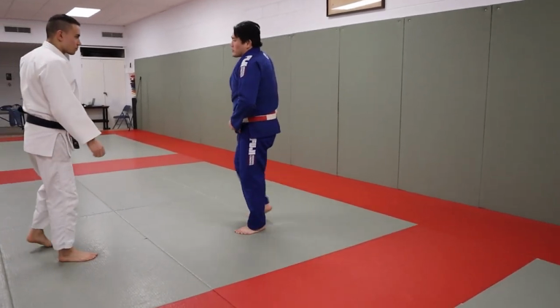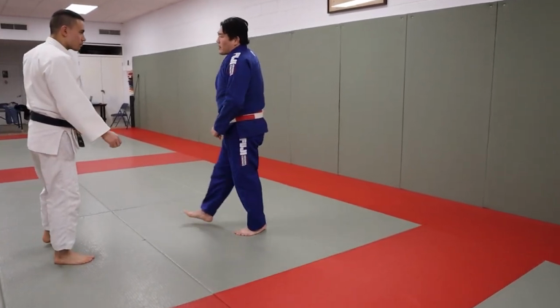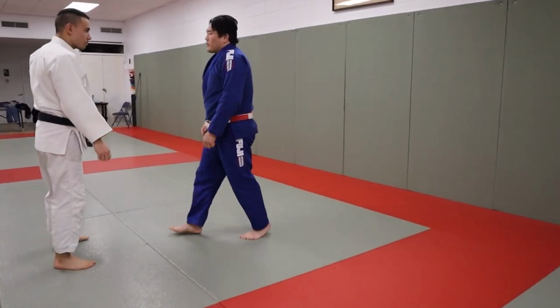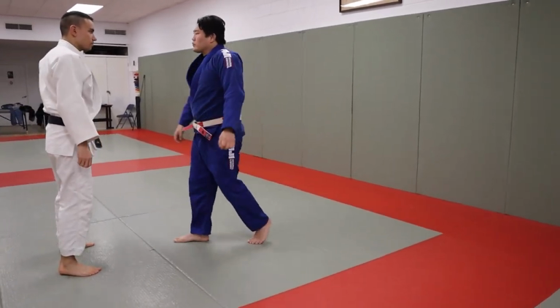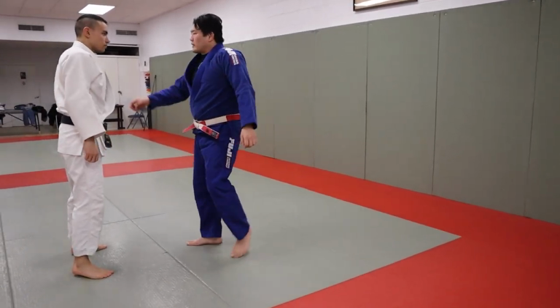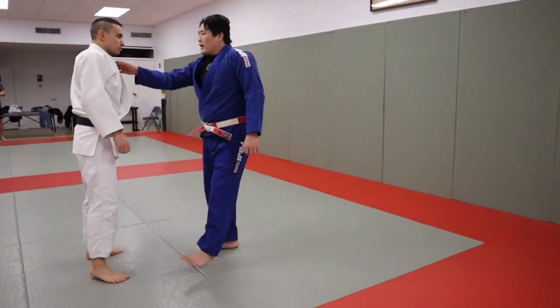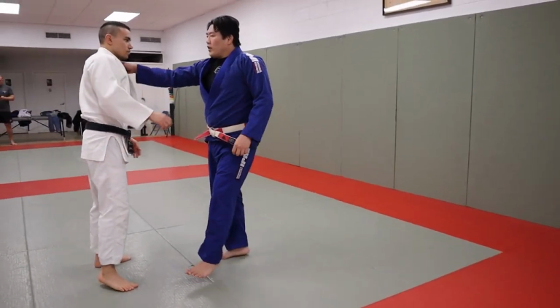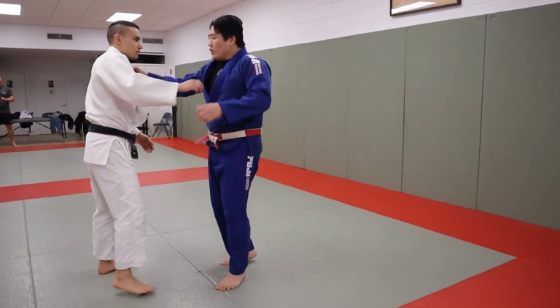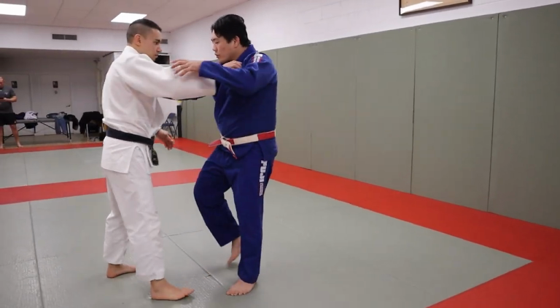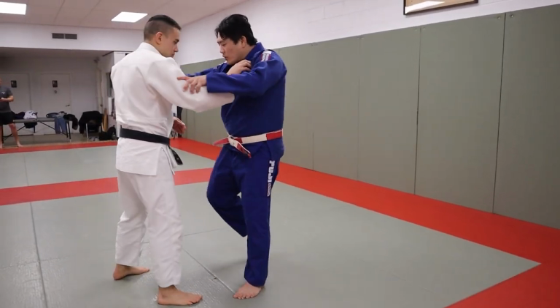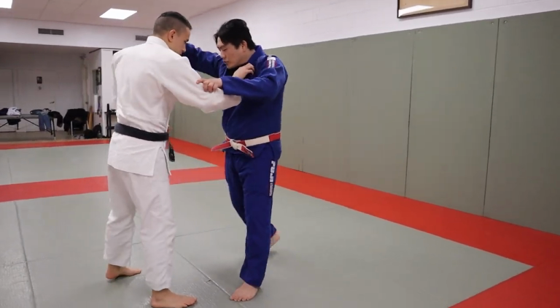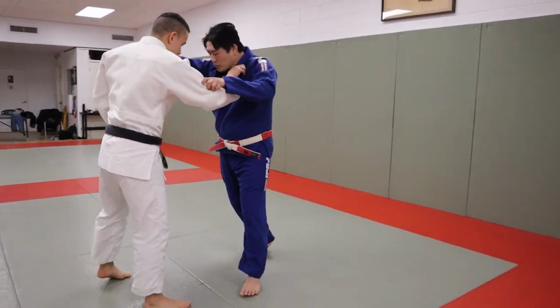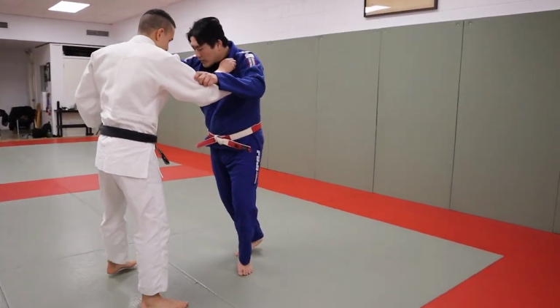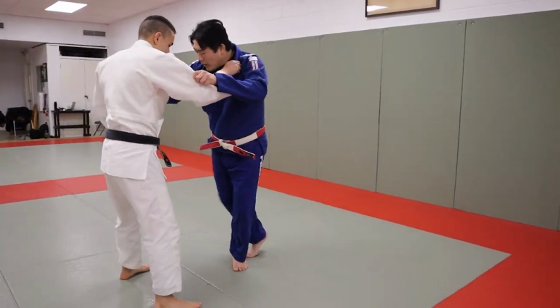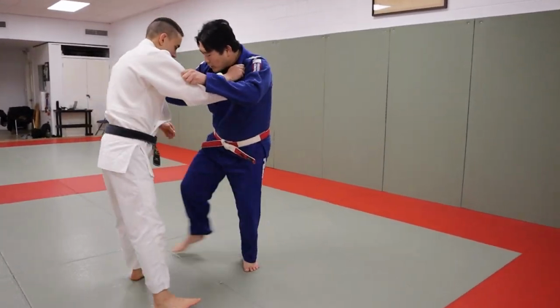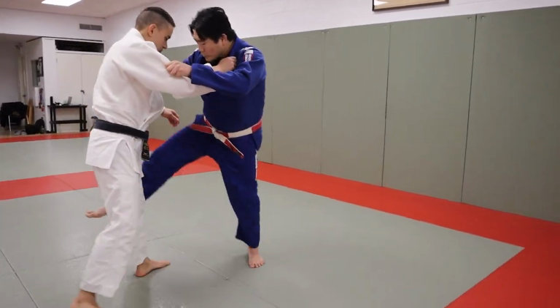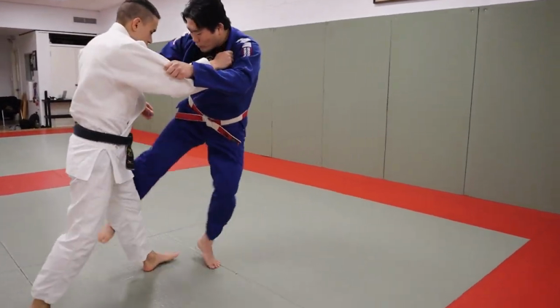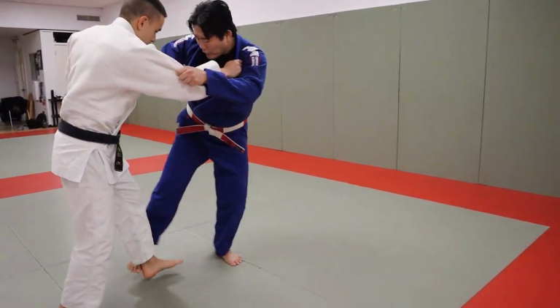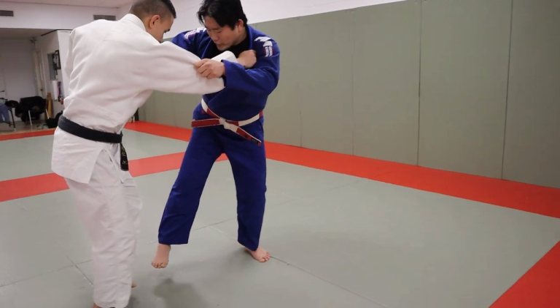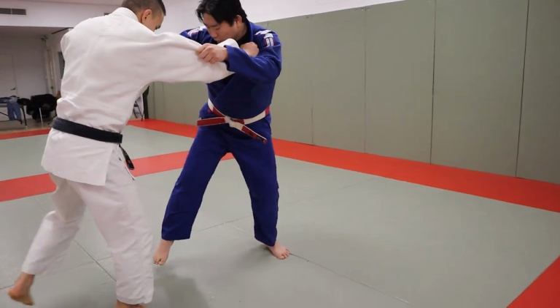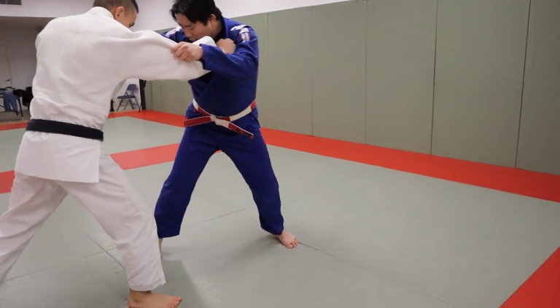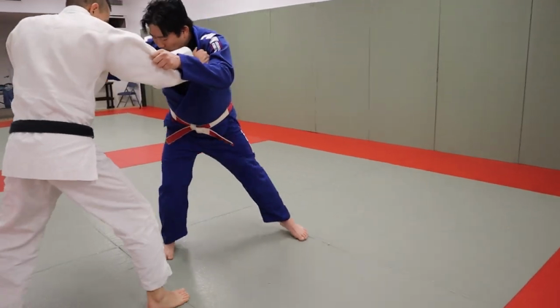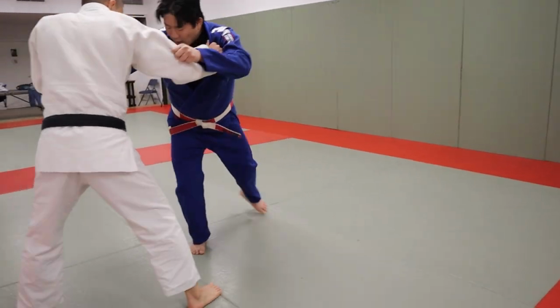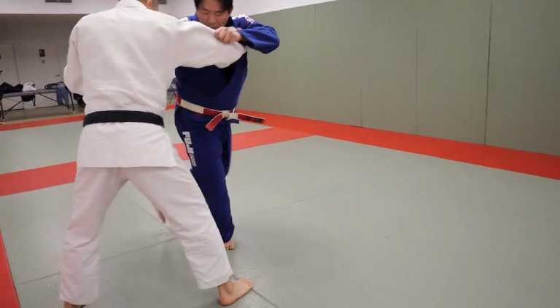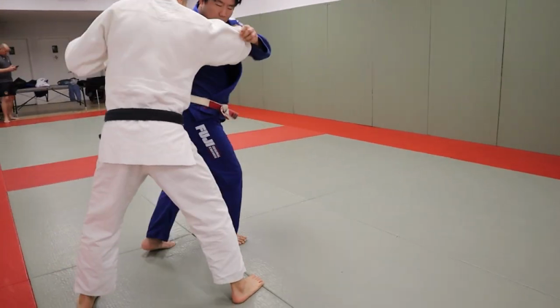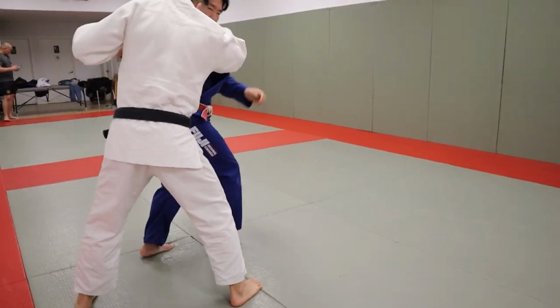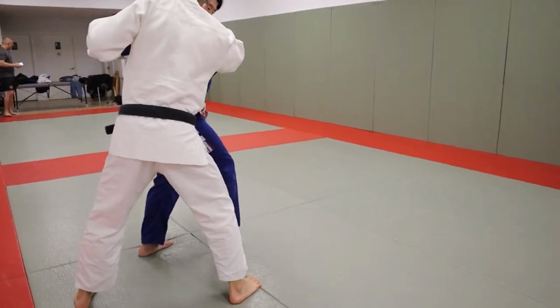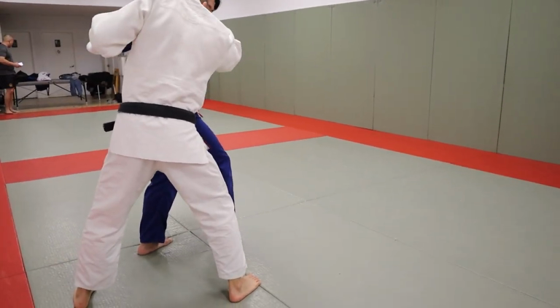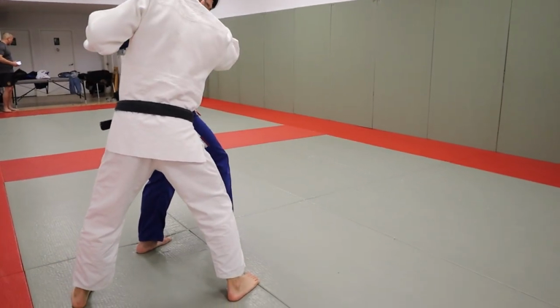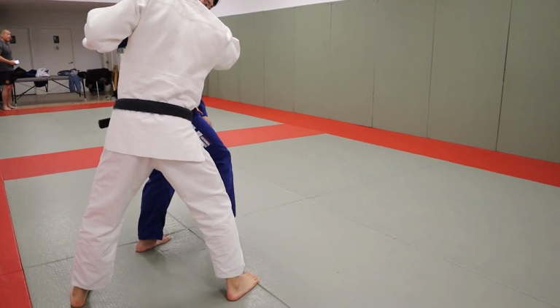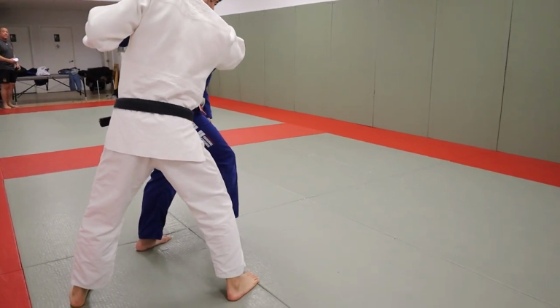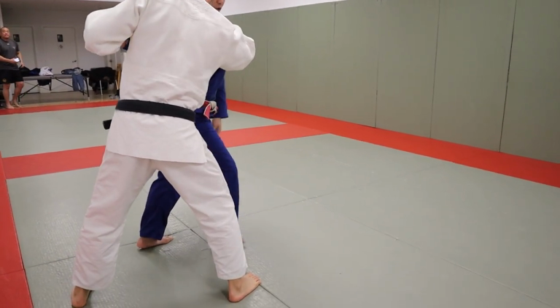That's right versus right Taiatoshi. You can also do a Kosoto first, then pivot and go Taiatoshi.